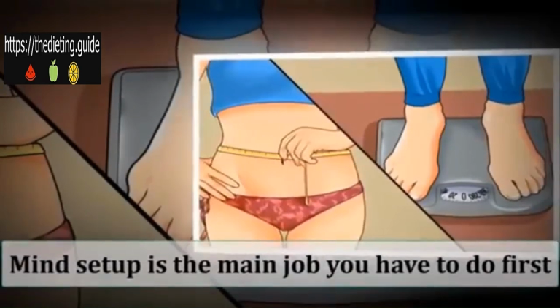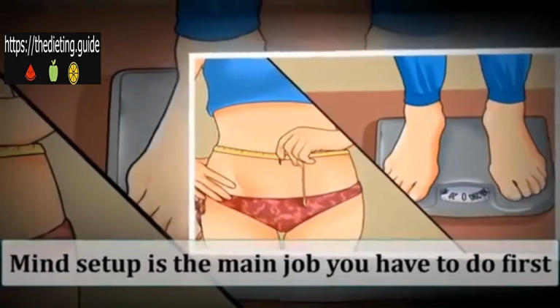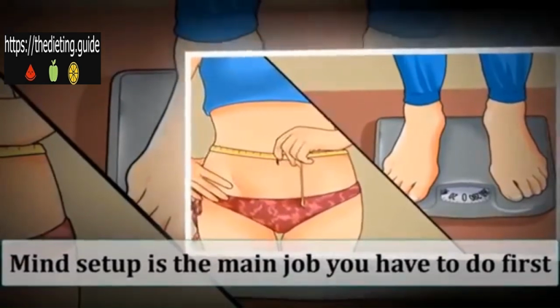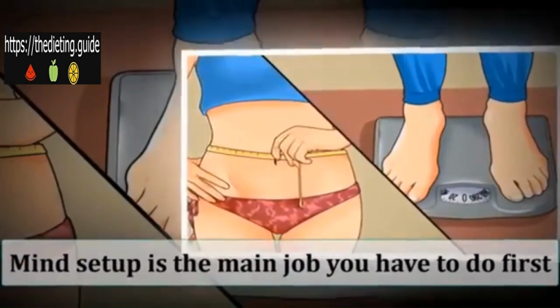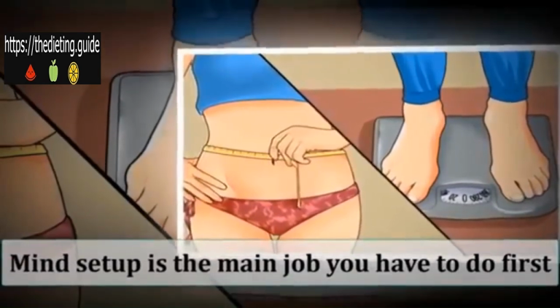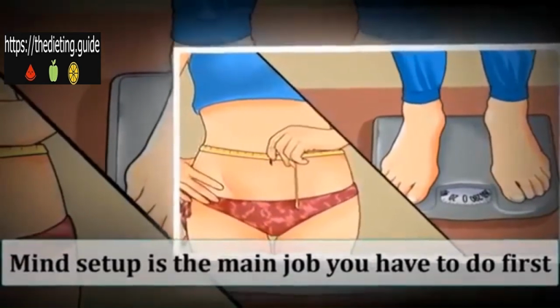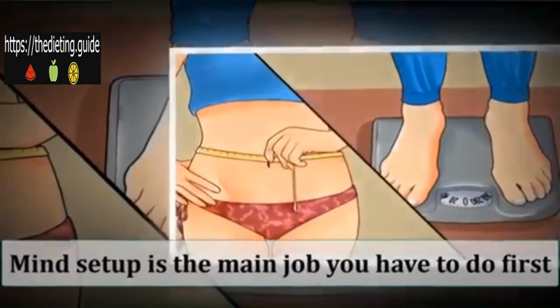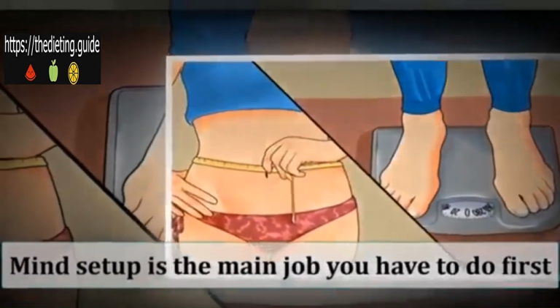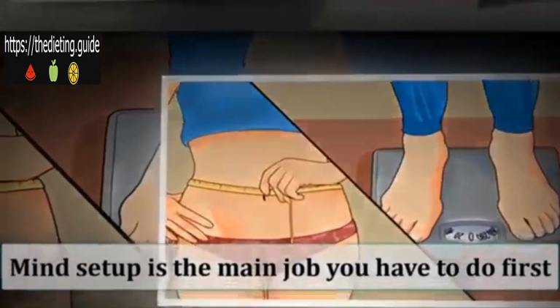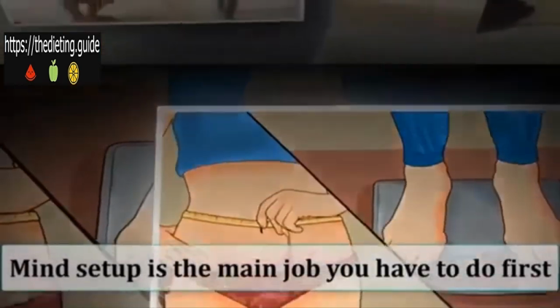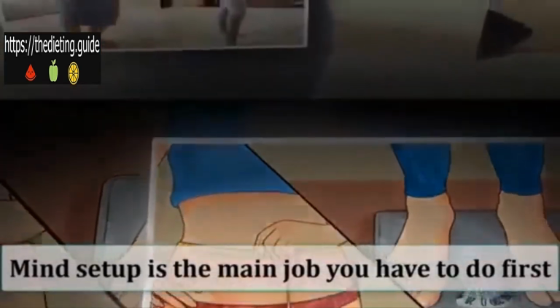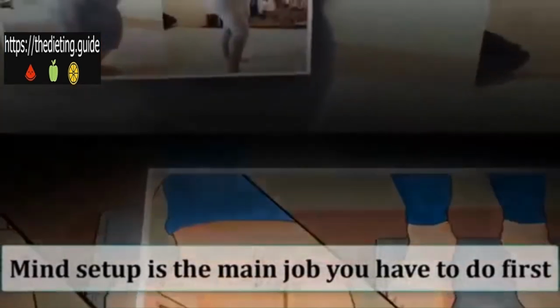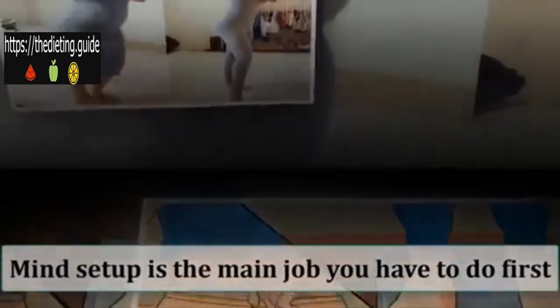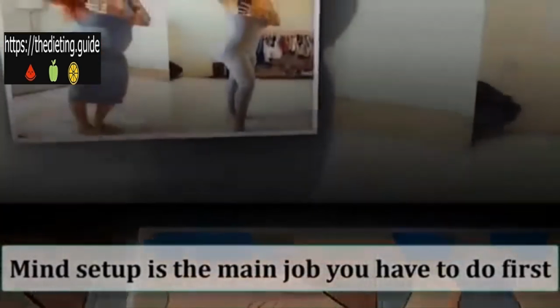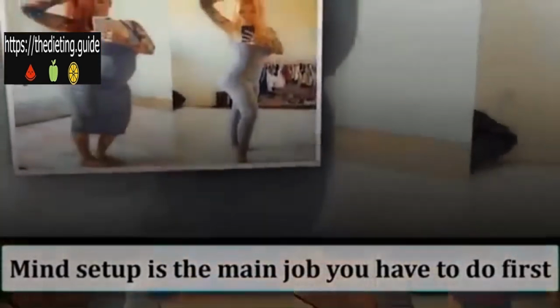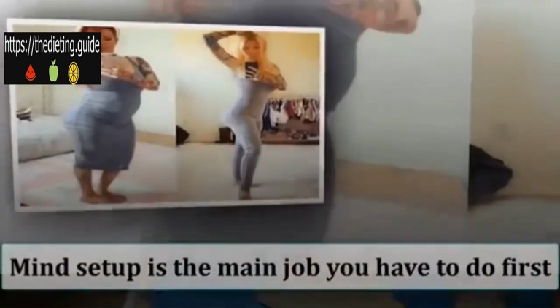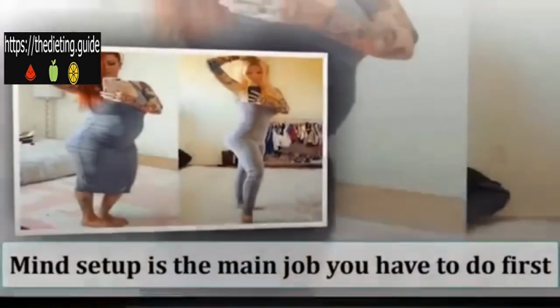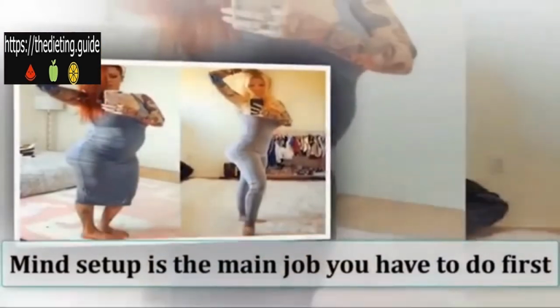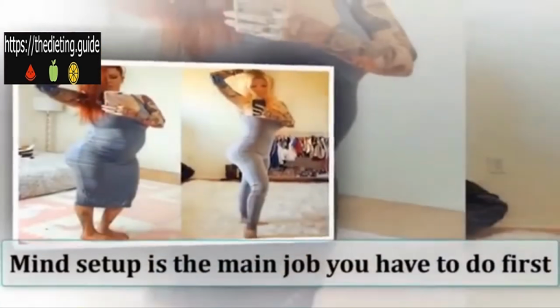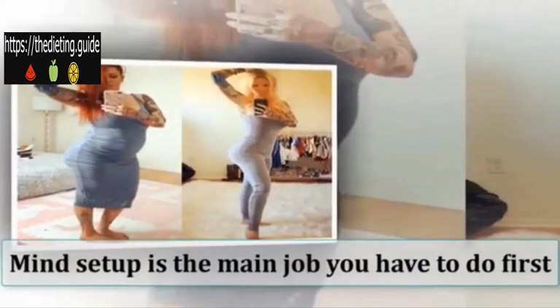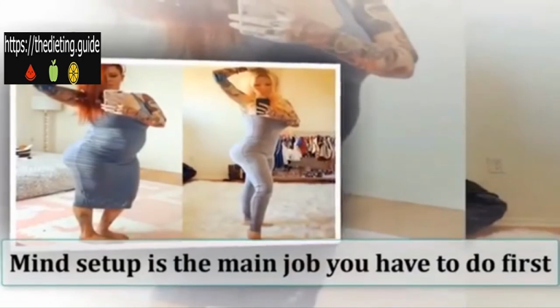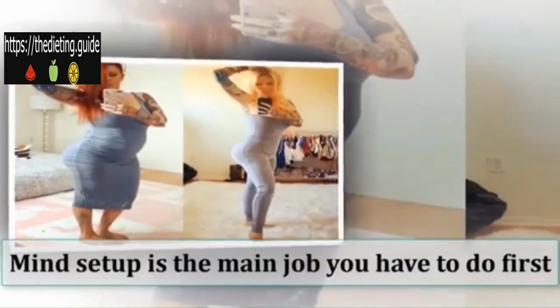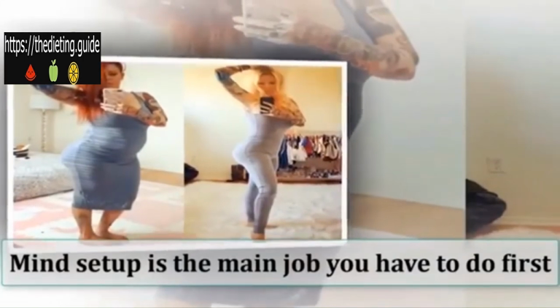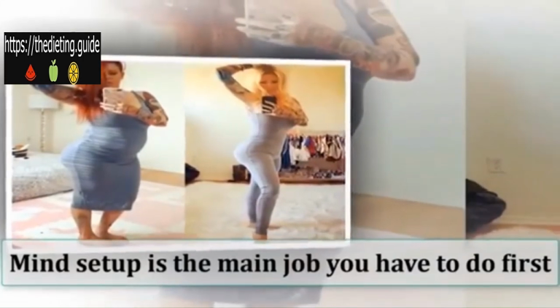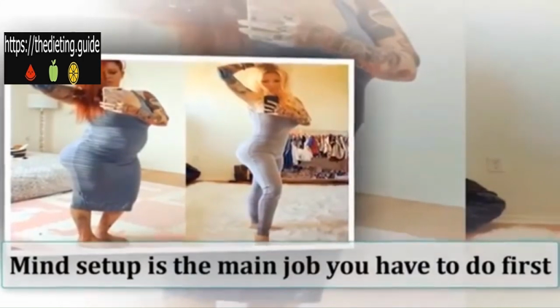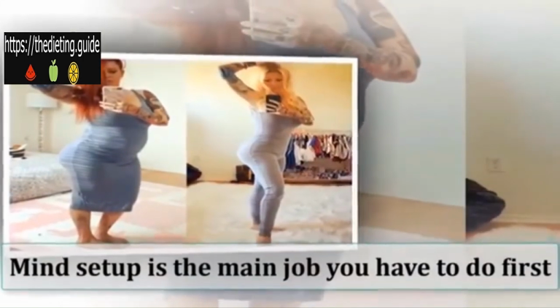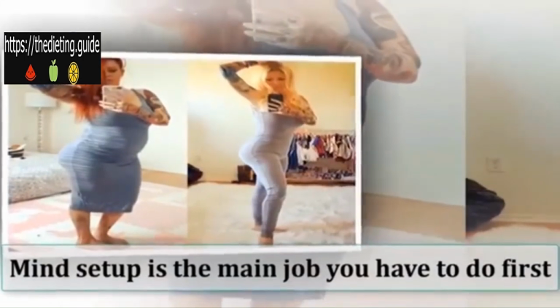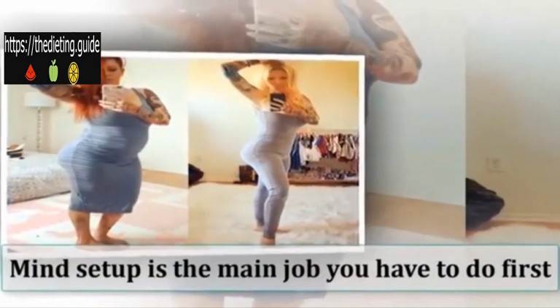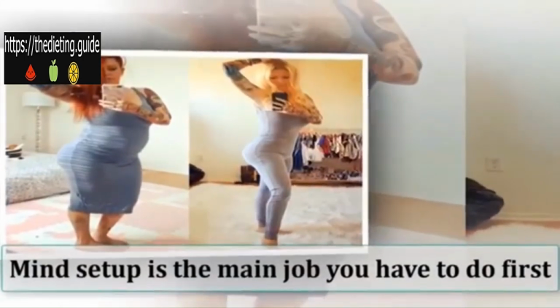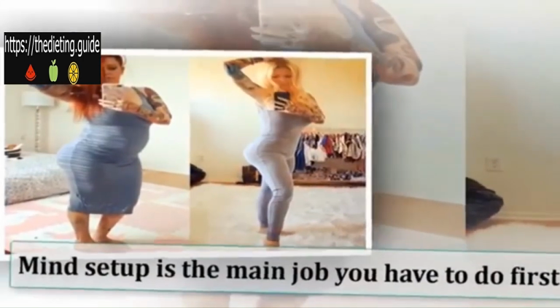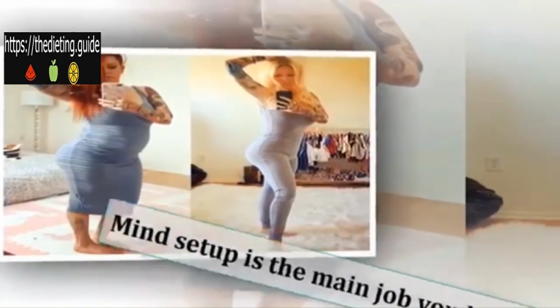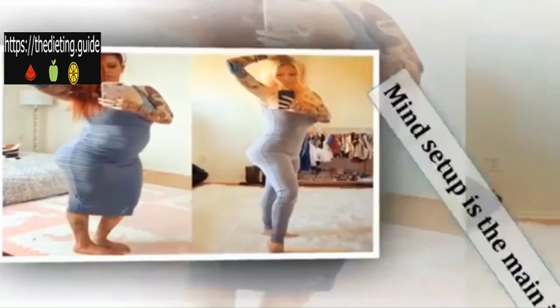So these are the three simple steps you can follow regularly to lose weight very fast. But remember one thing: mindset is the main job you have to do first. If your goal is clear, then you can do it very easily.